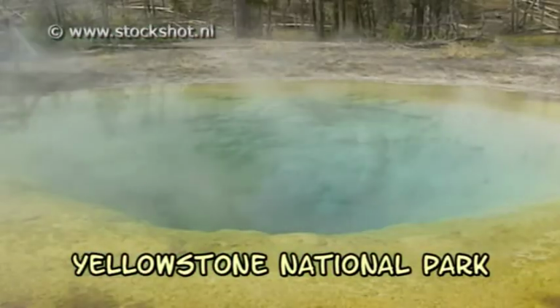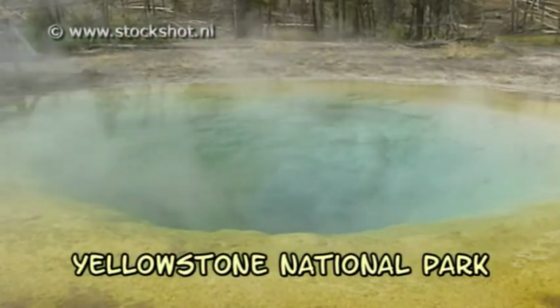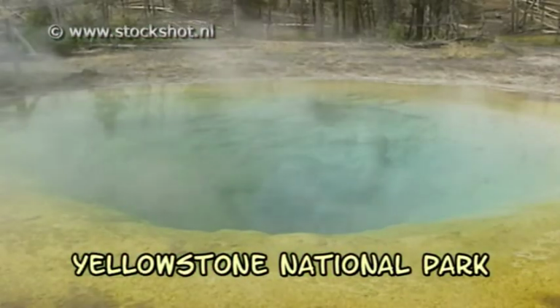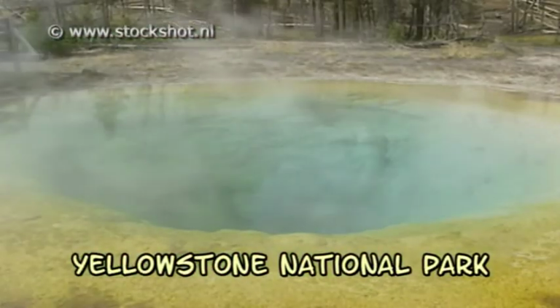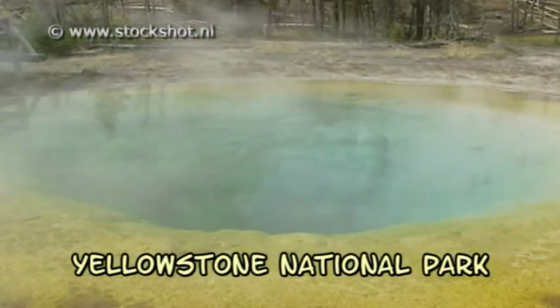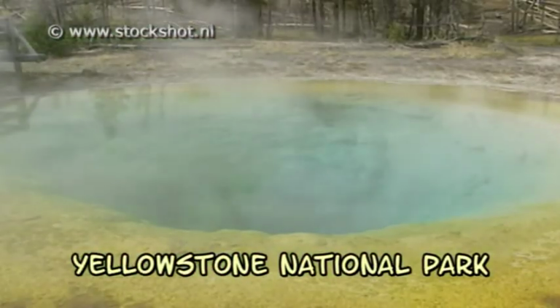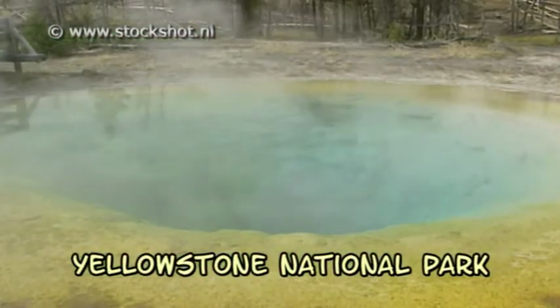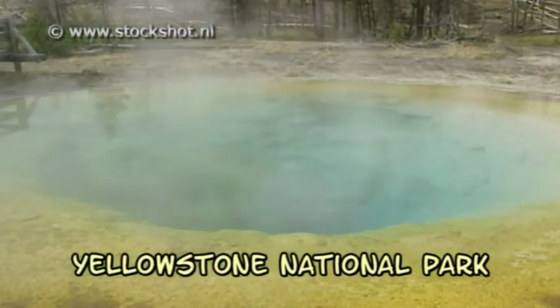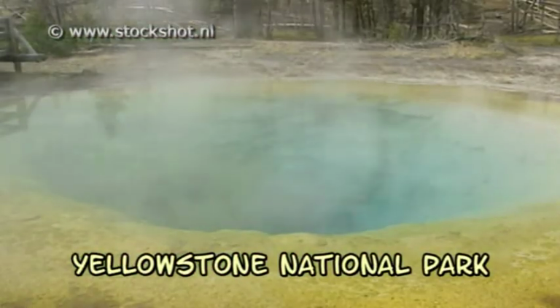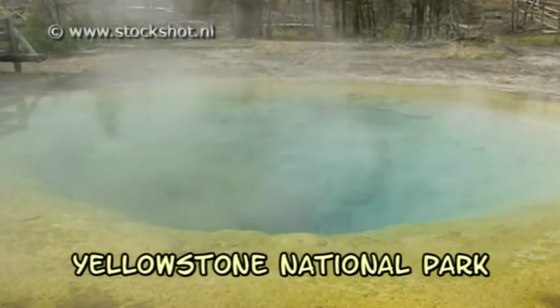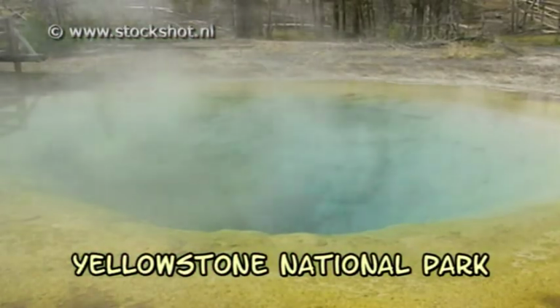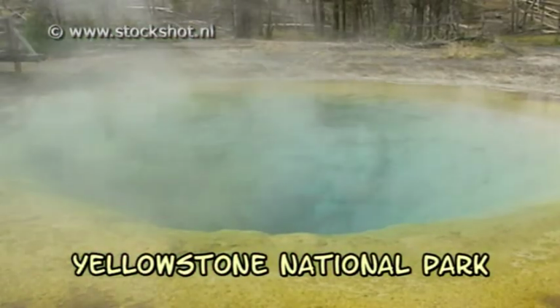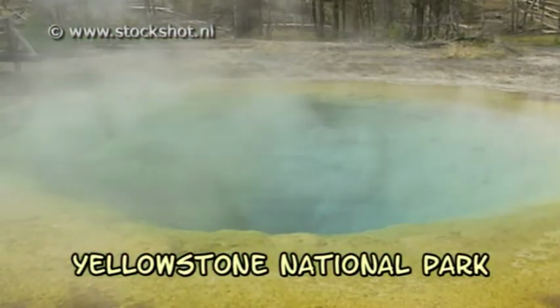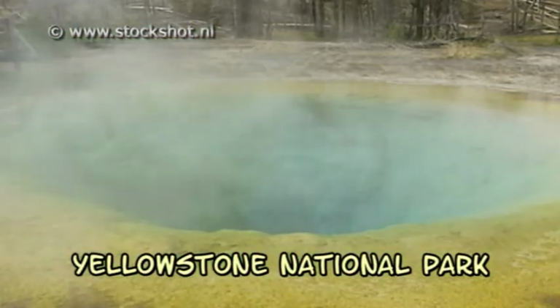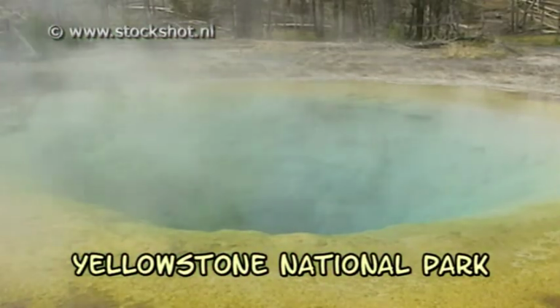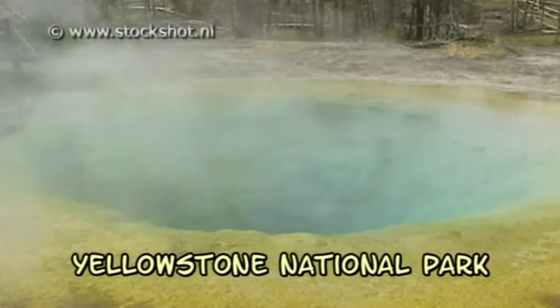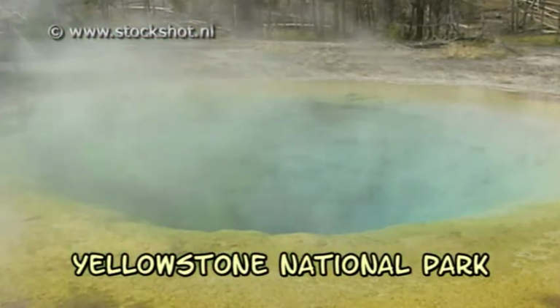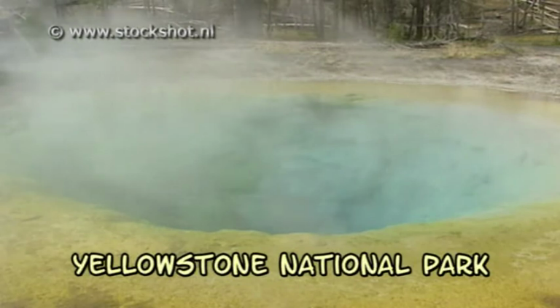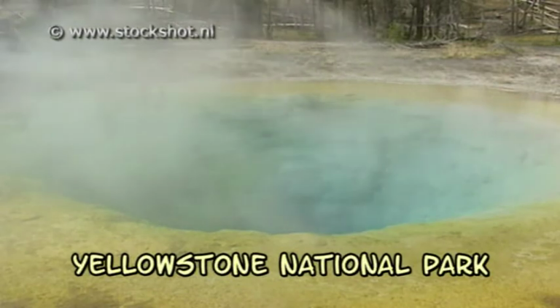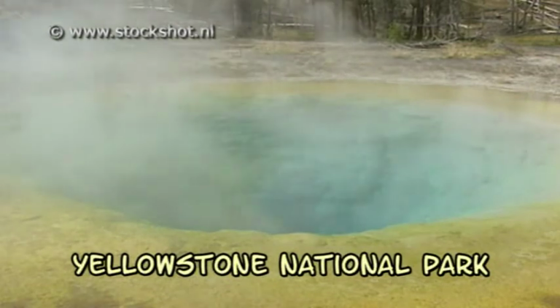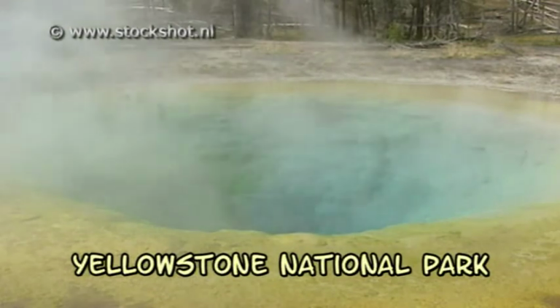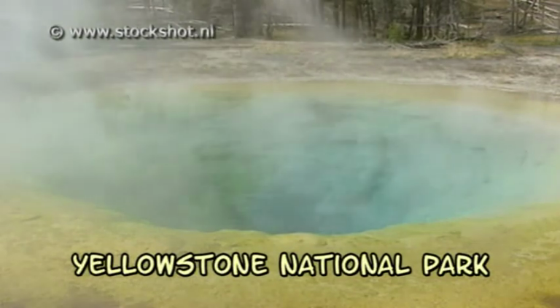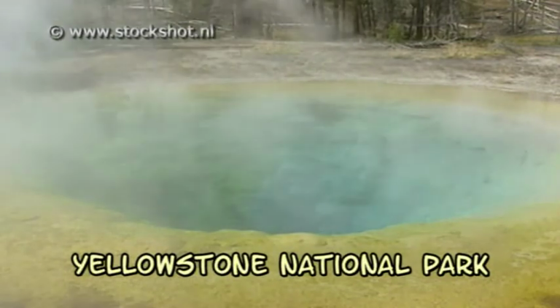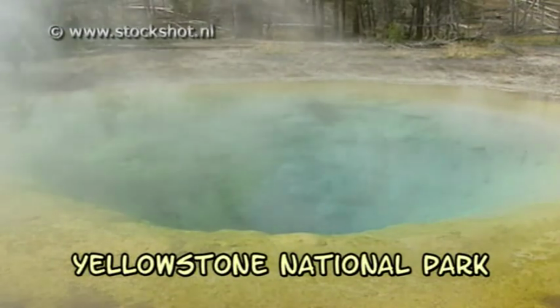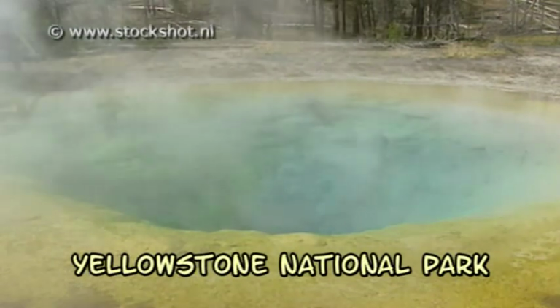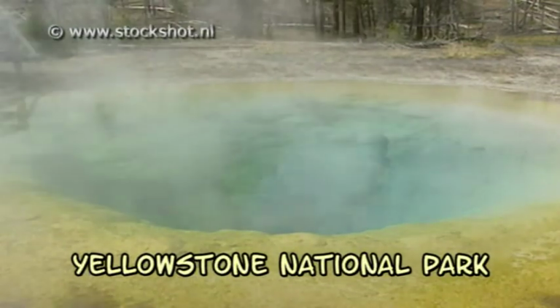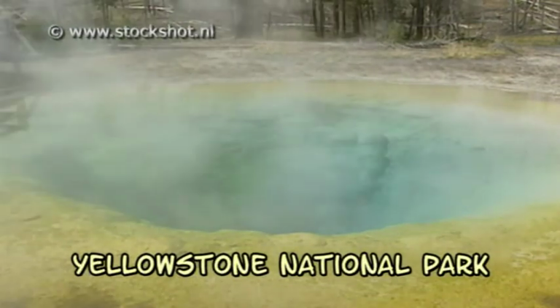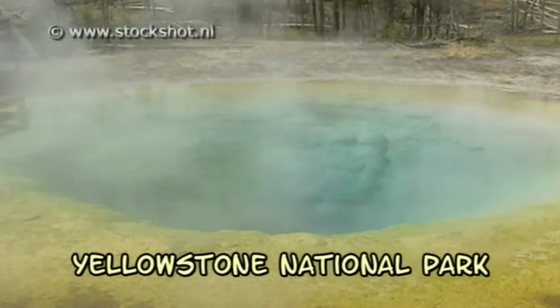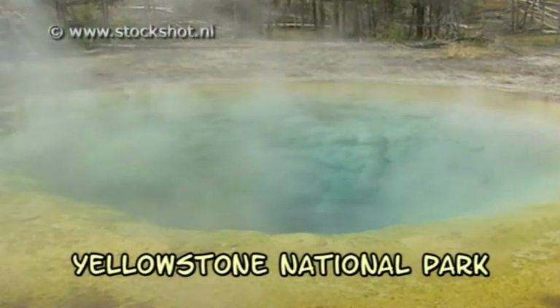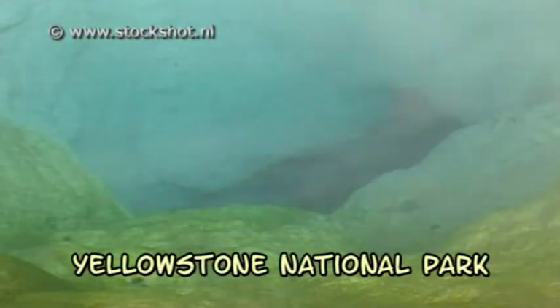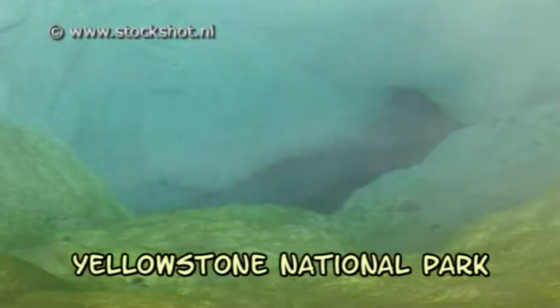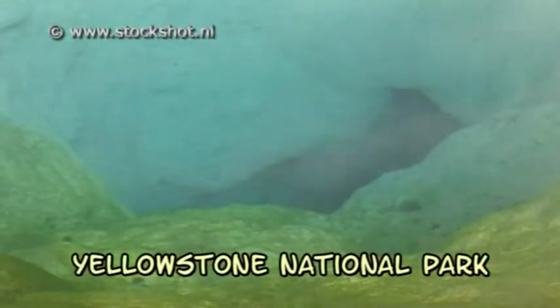The result? Hot springs, mud pools, steam and explosive geysers.